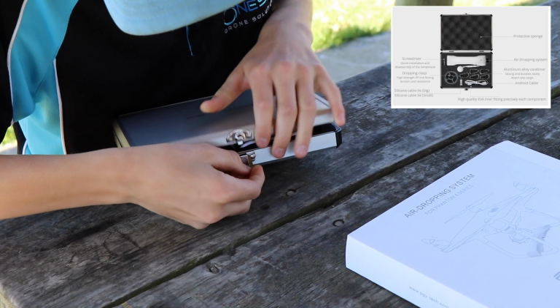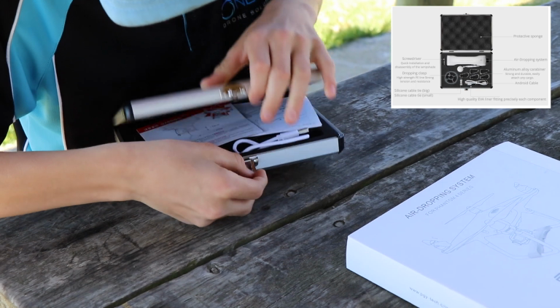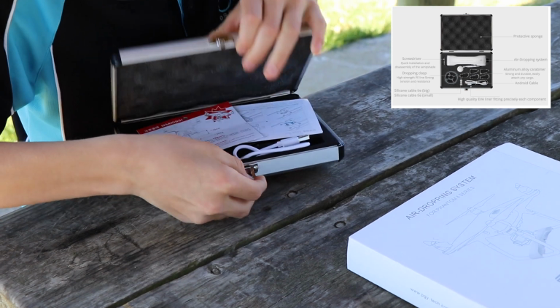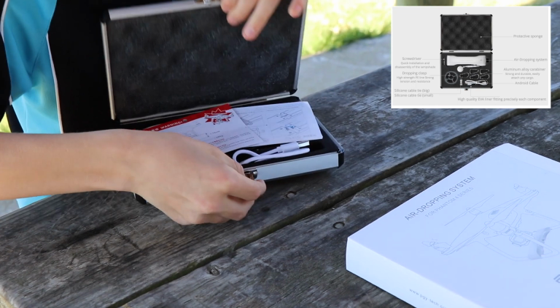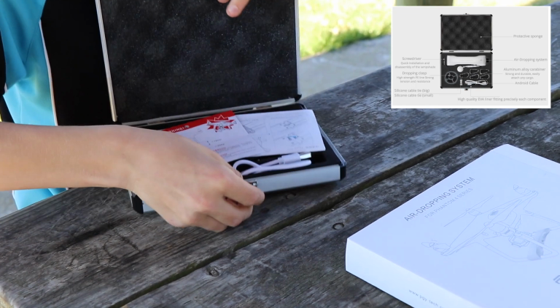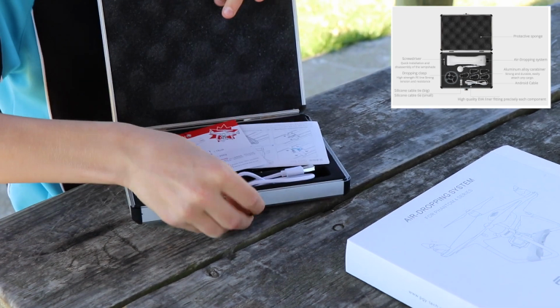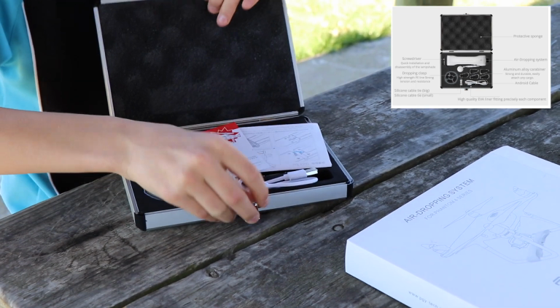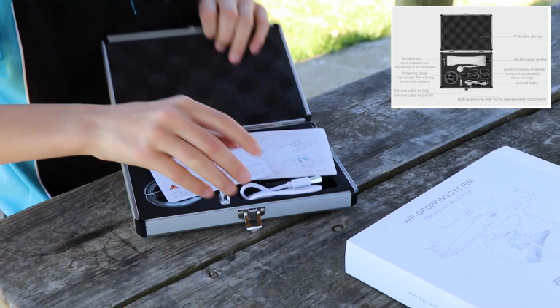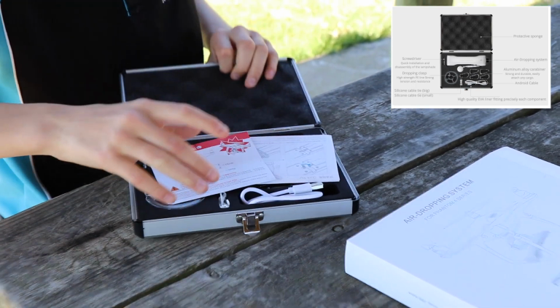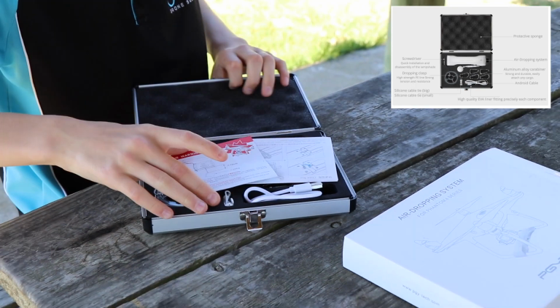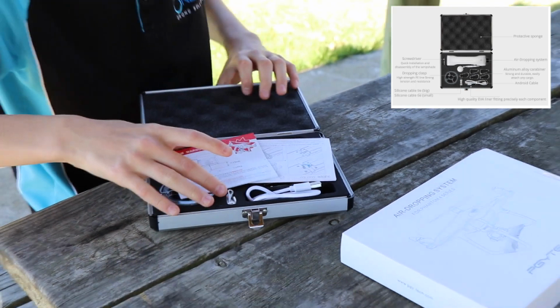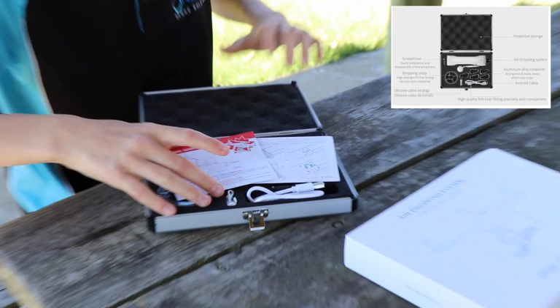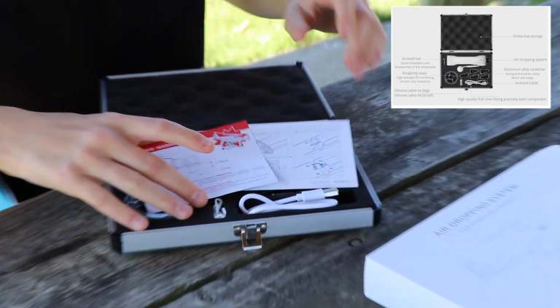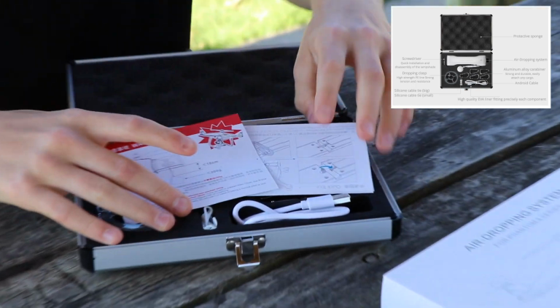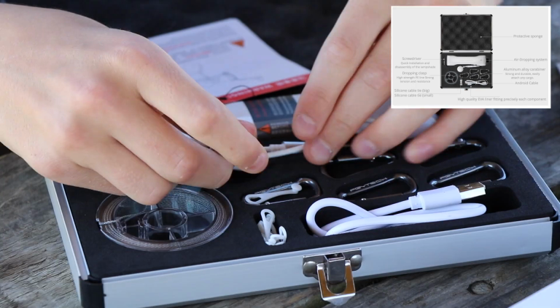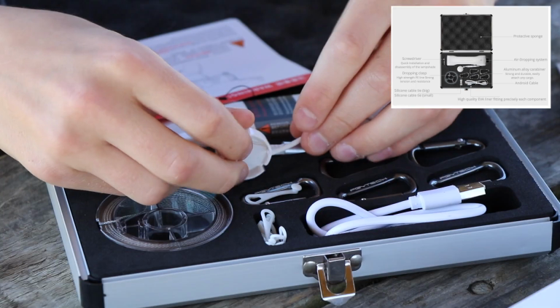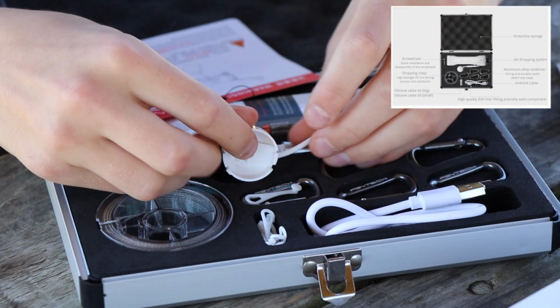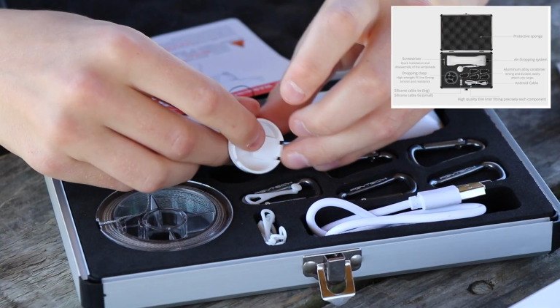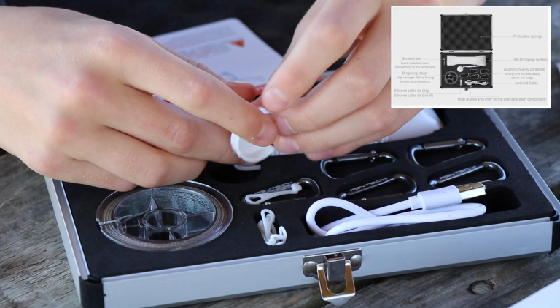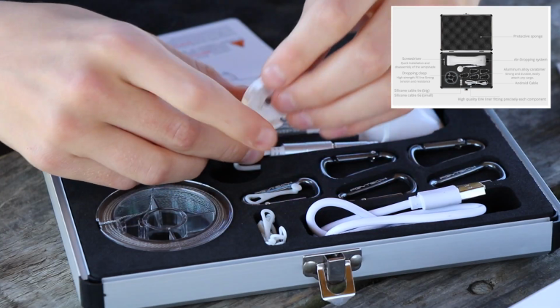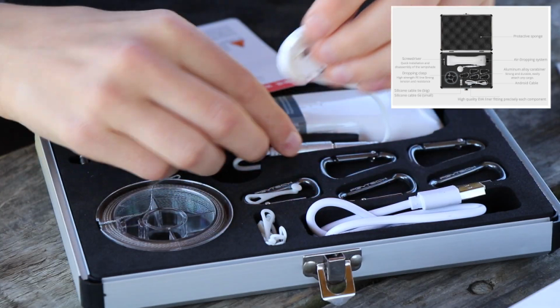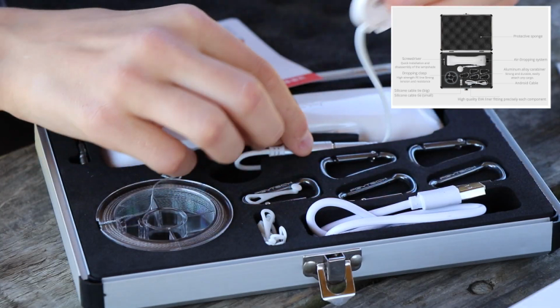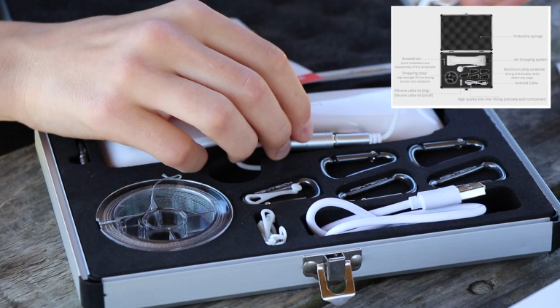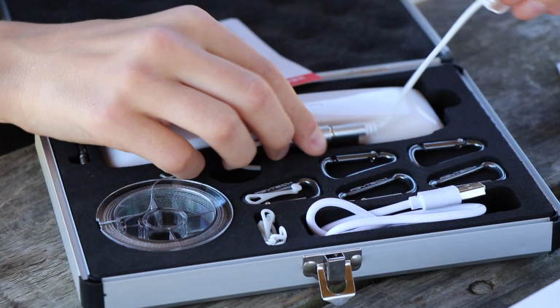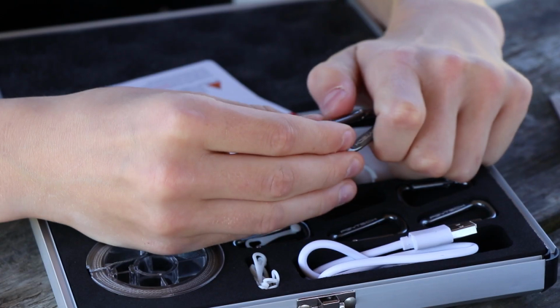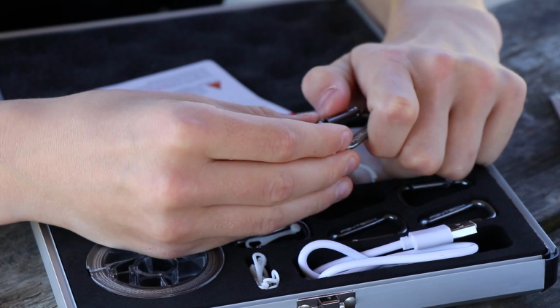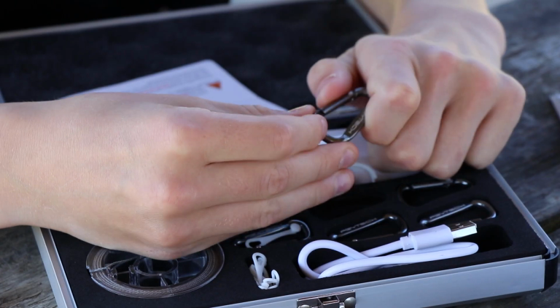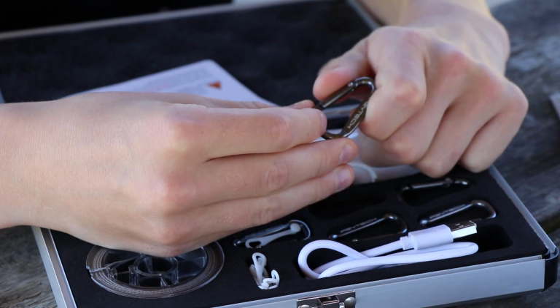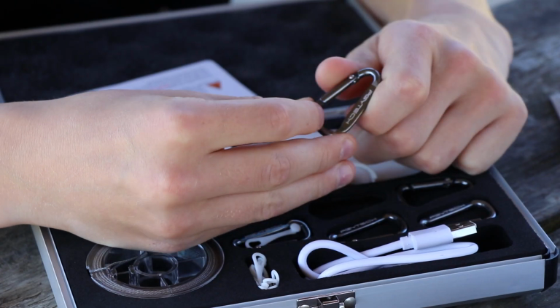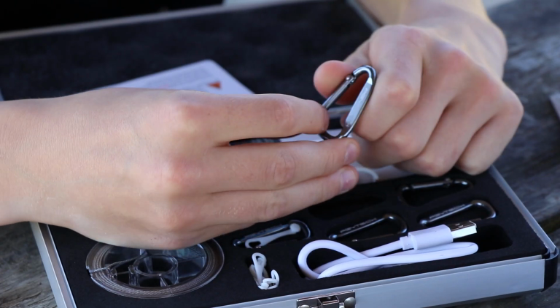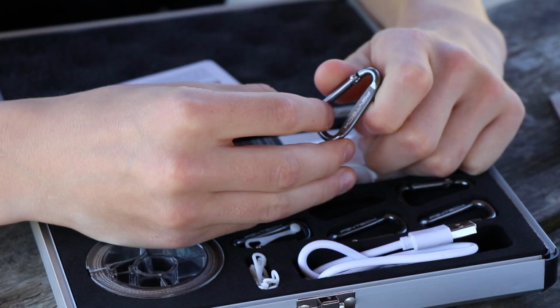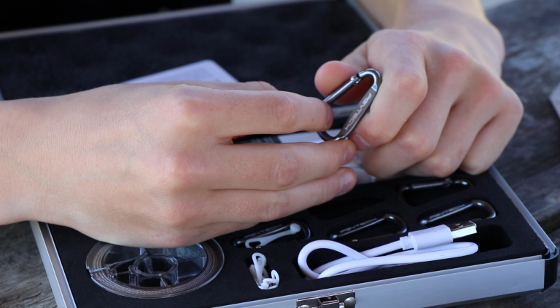The case comes with a screwdriver, the airdropping system, plus carabiners and more.